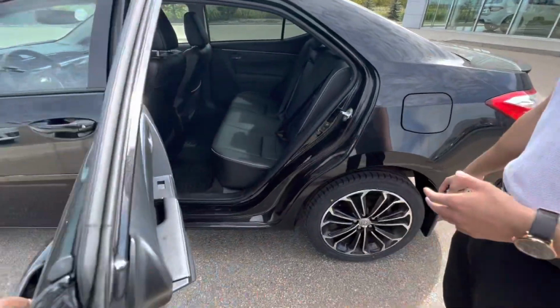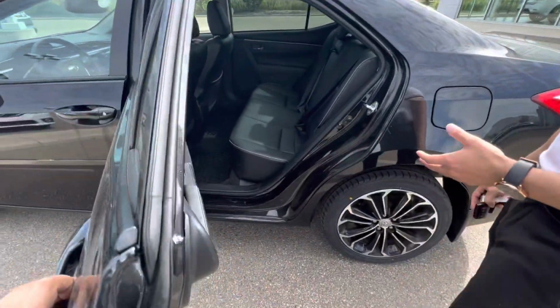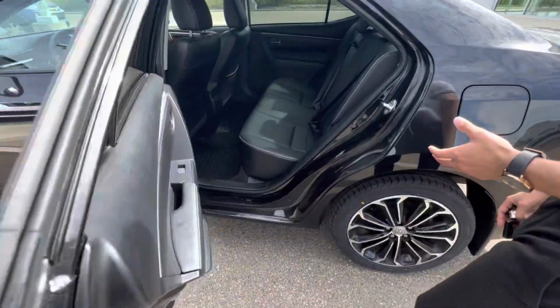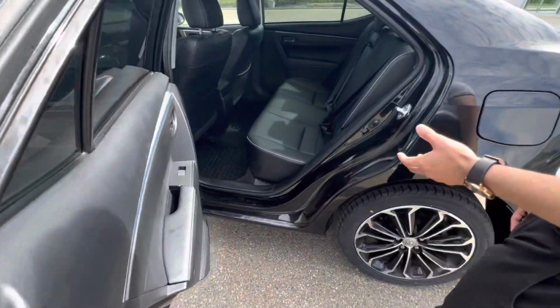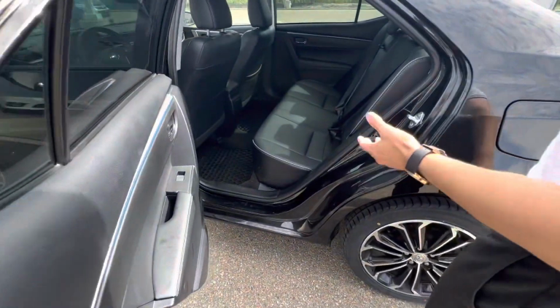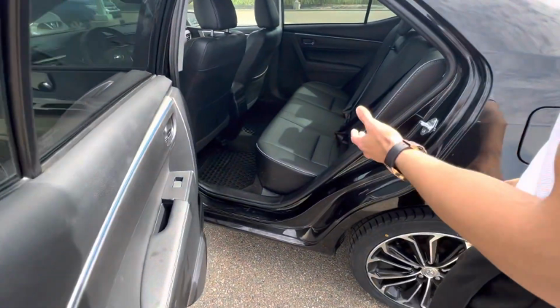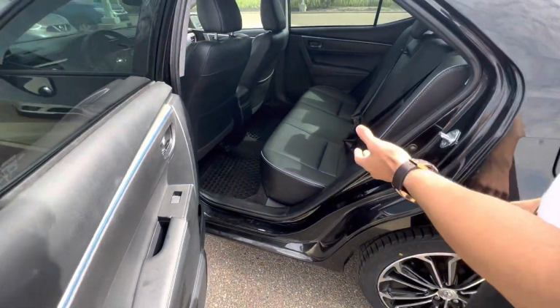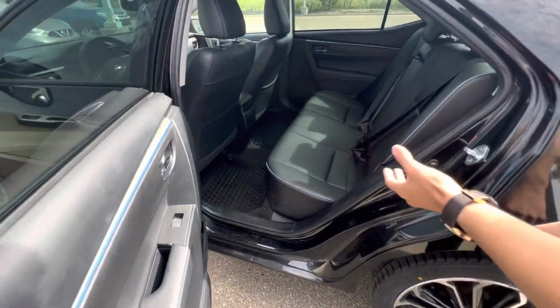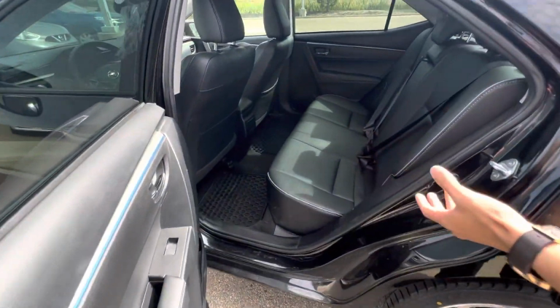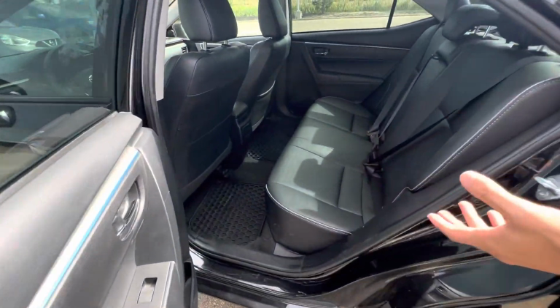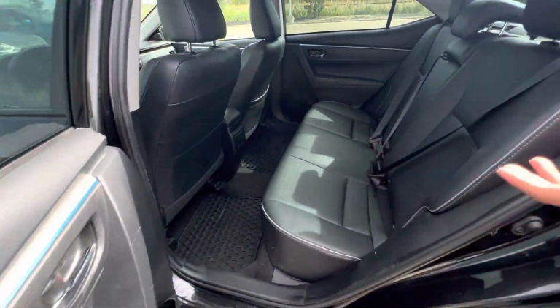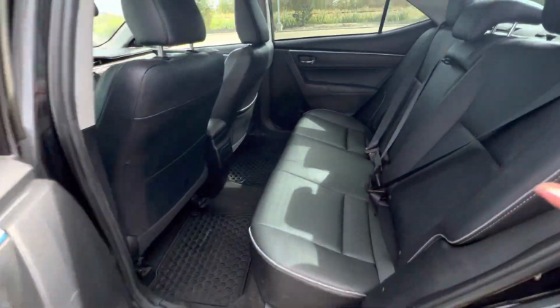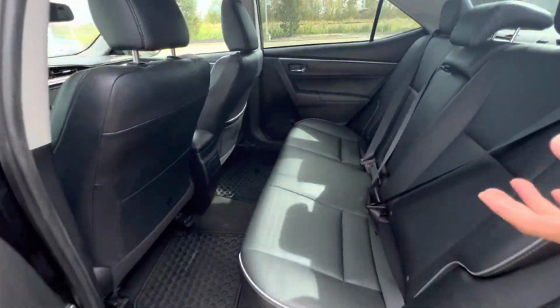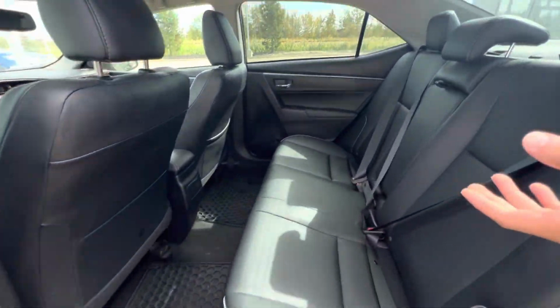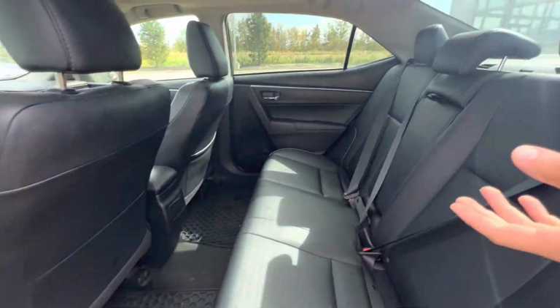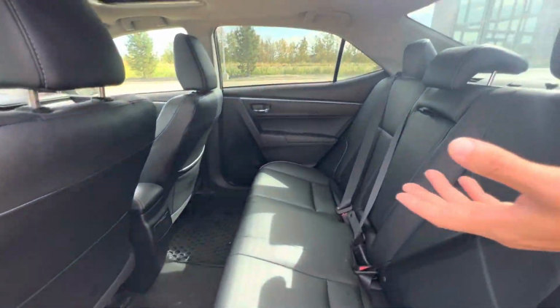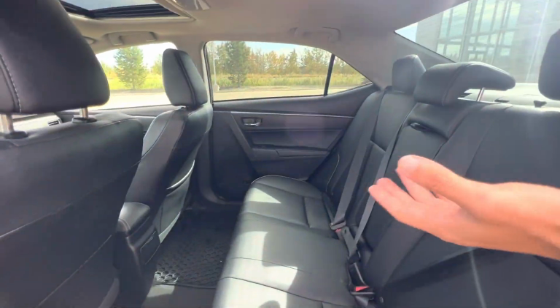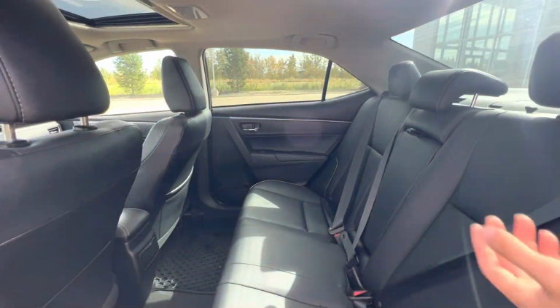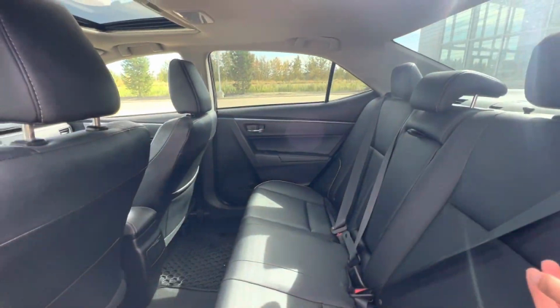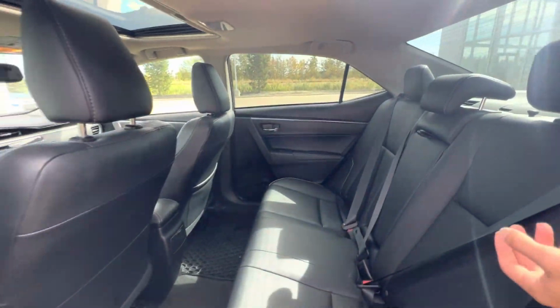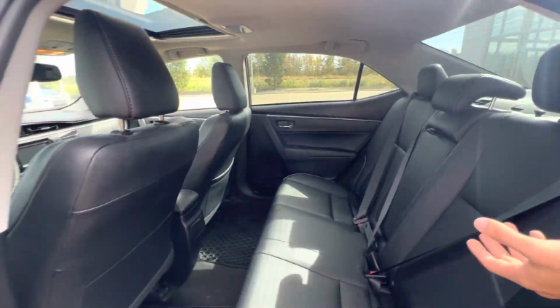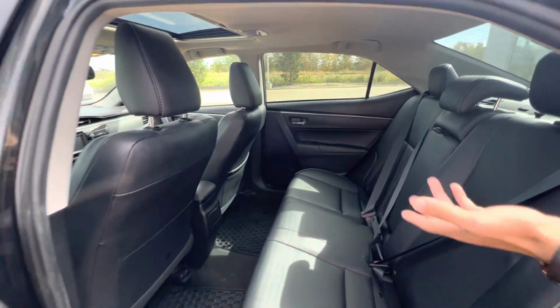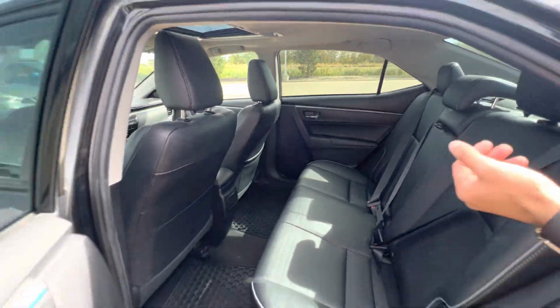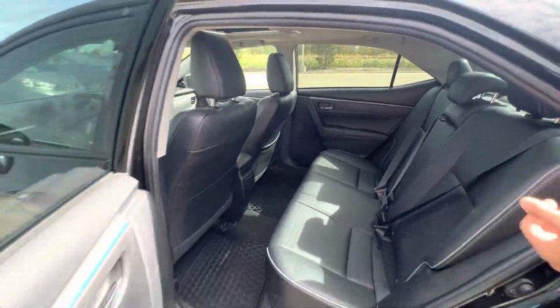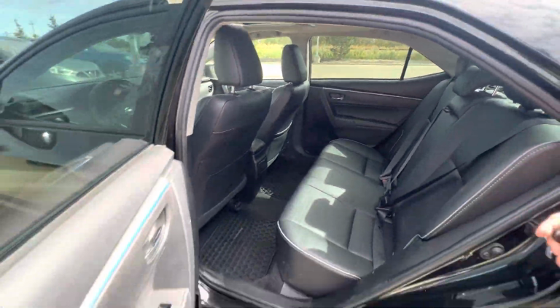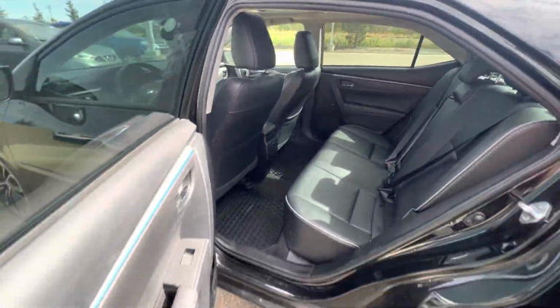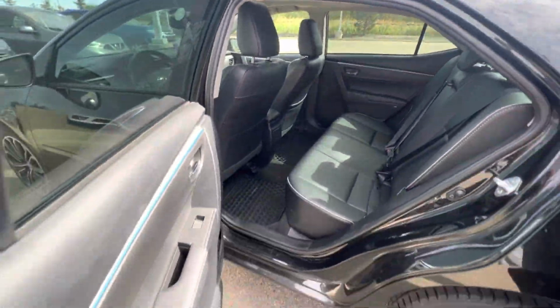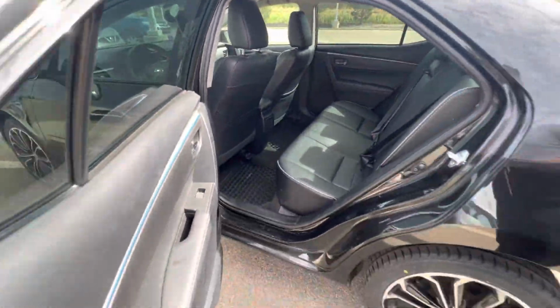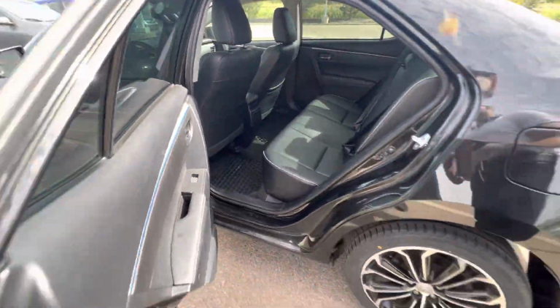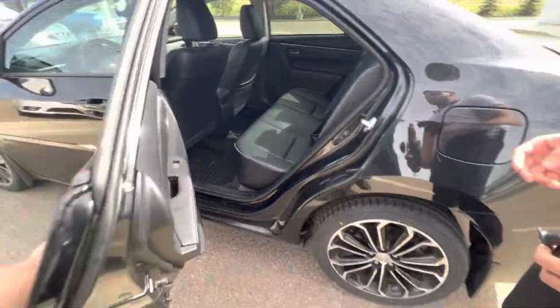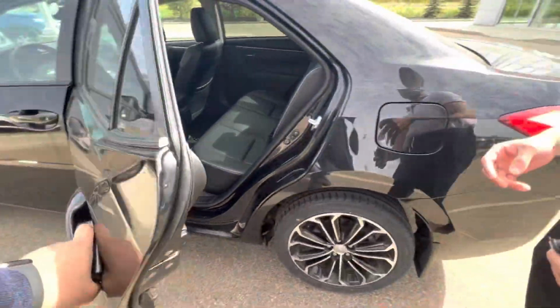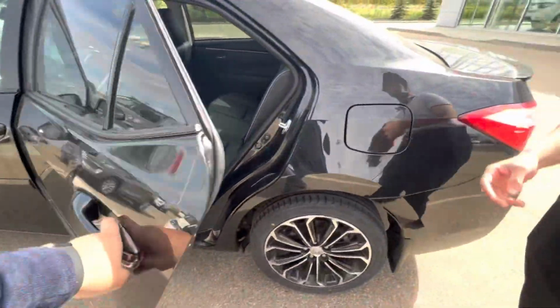Going in the back, the Corolla is known for back space — really spacious. That's something I love about the Corolla.